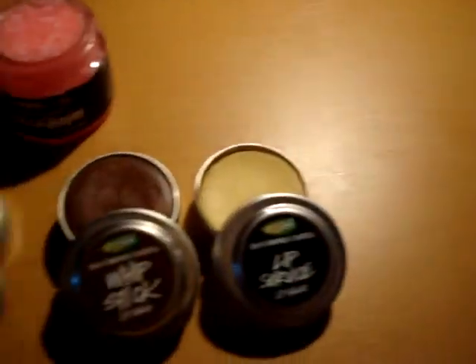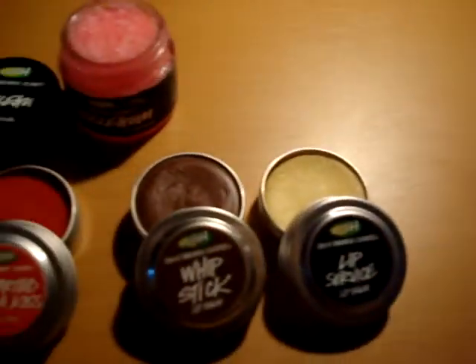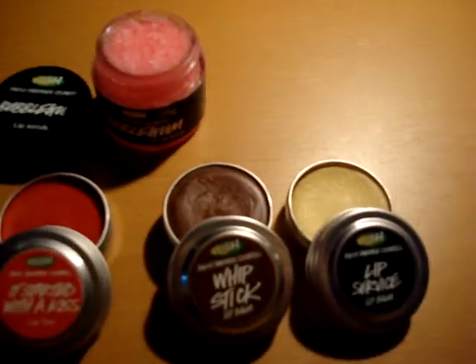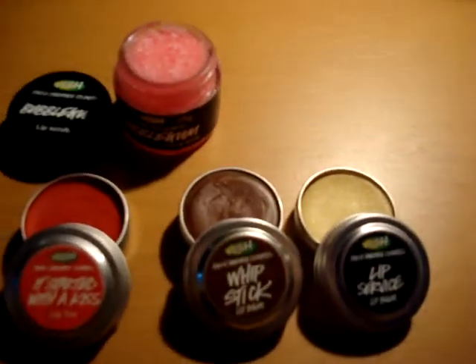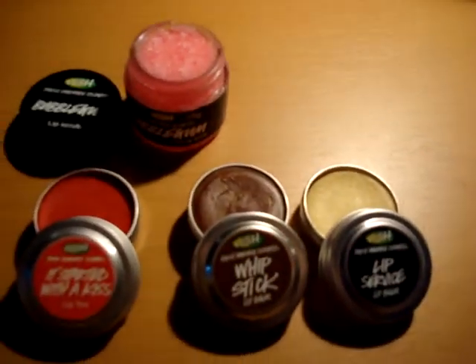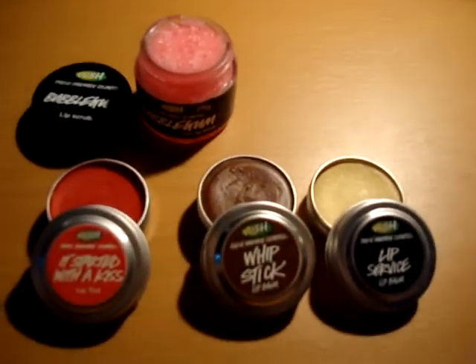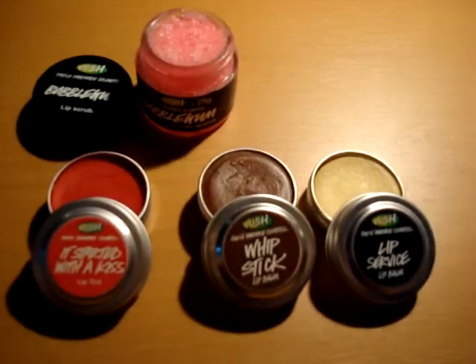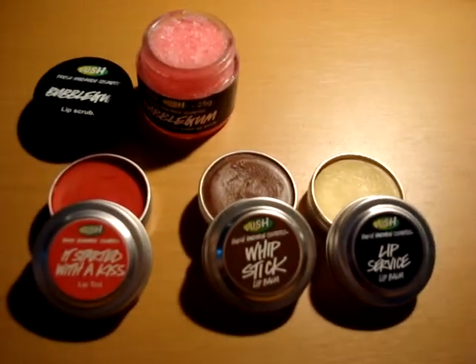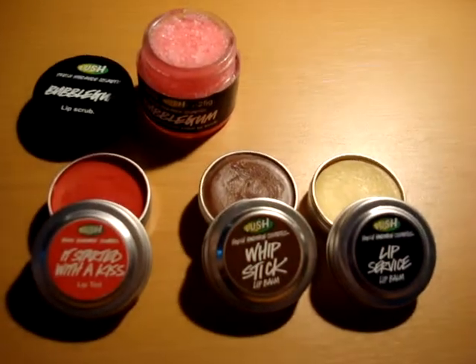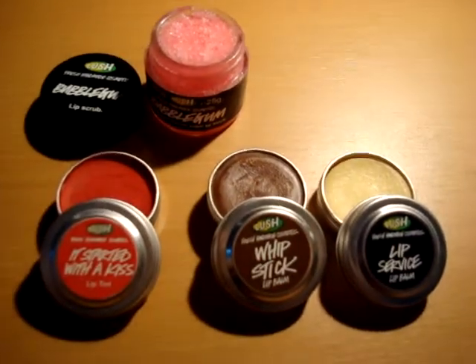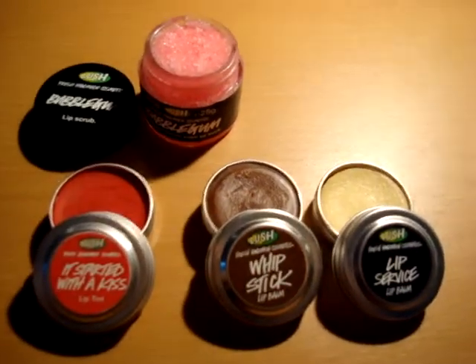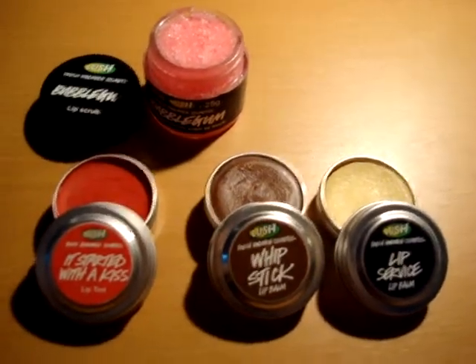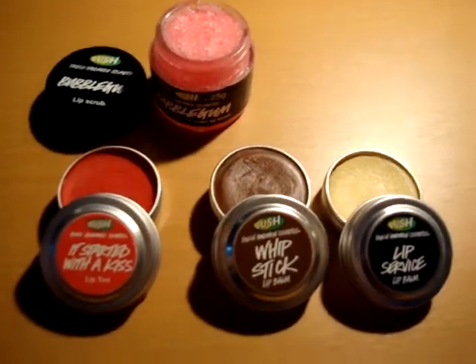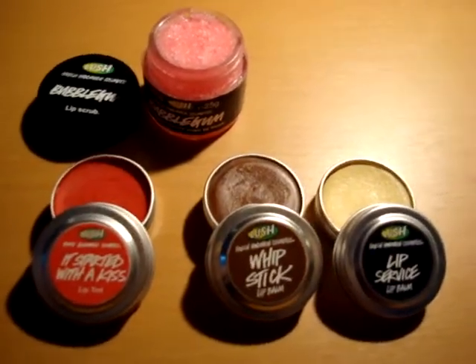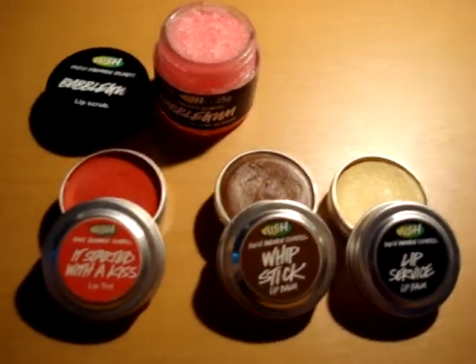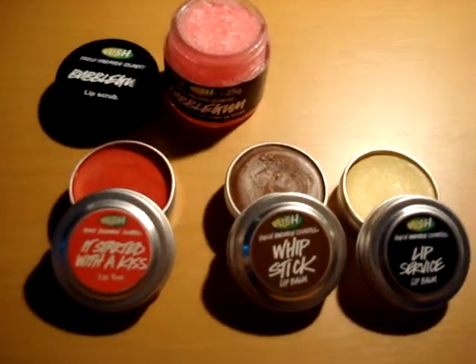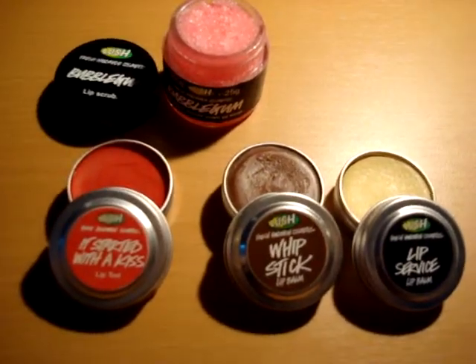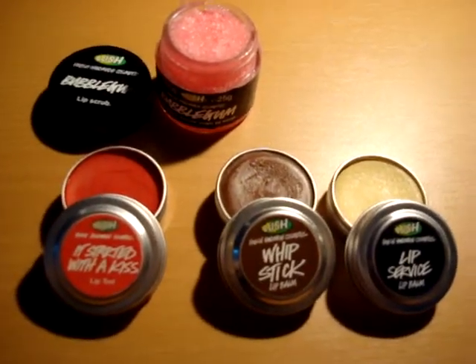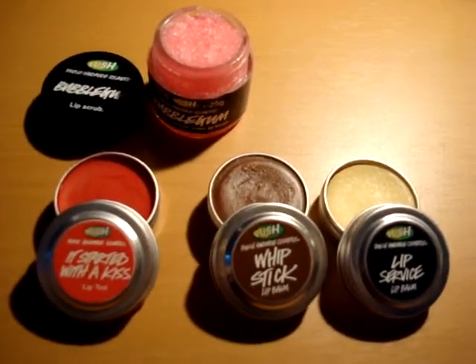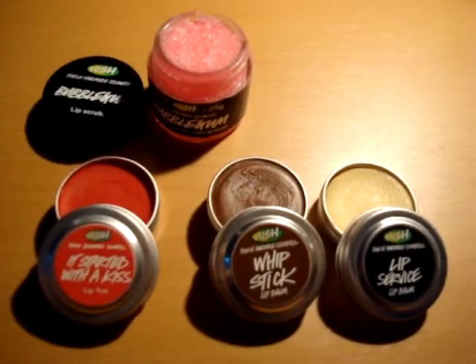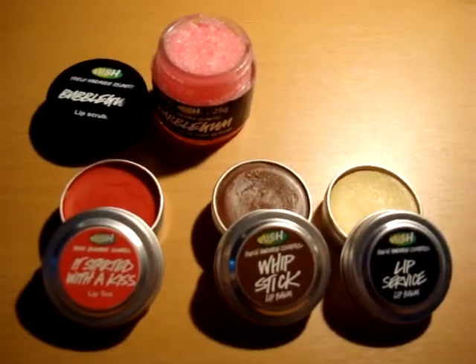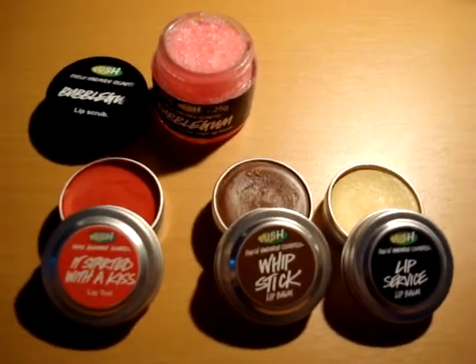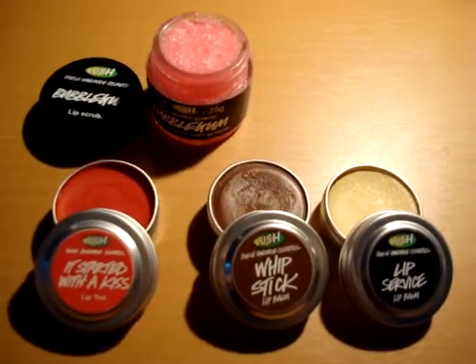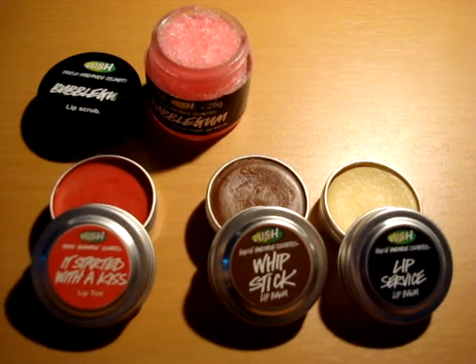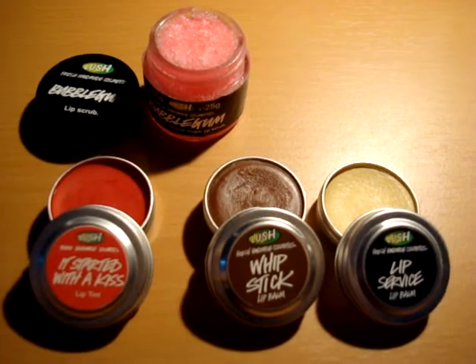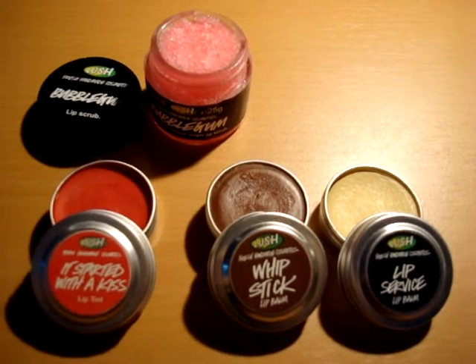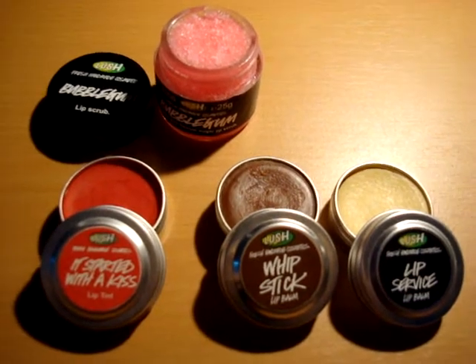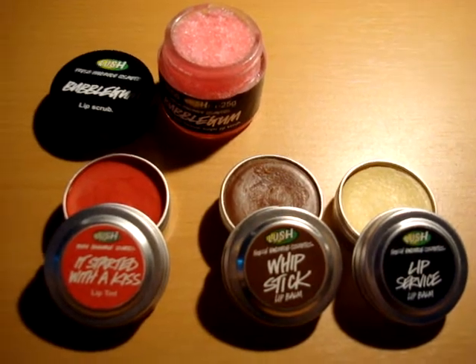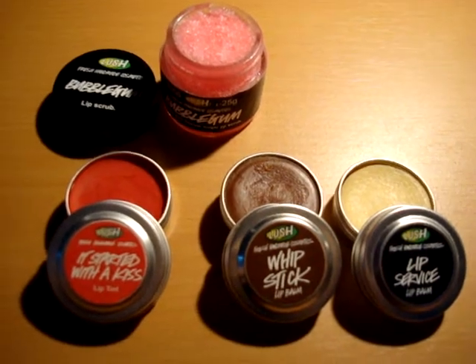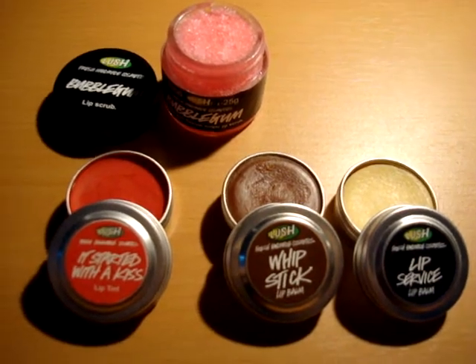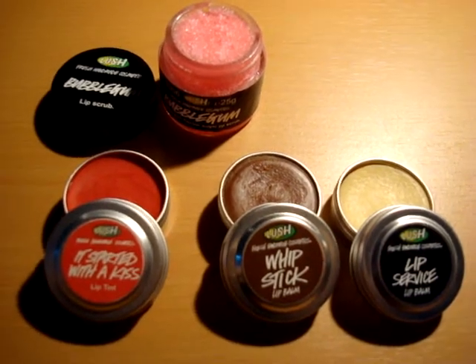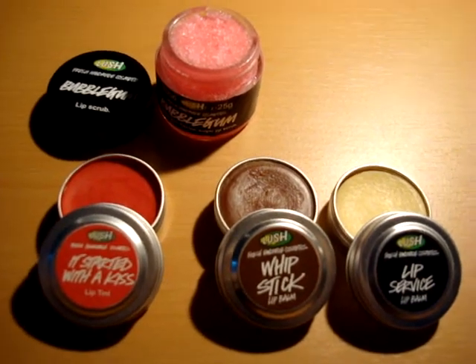Hello! This is my review on these four Lush products.